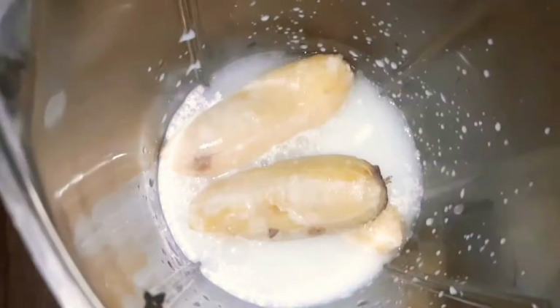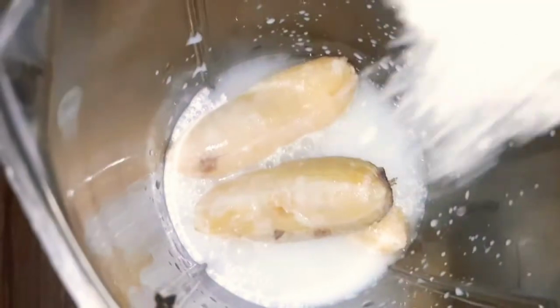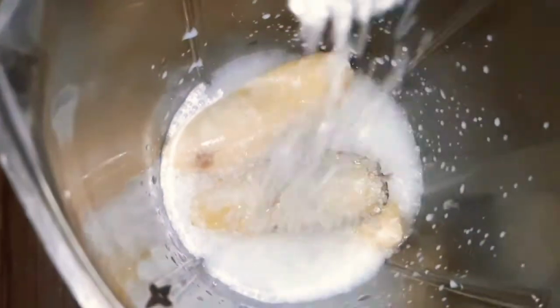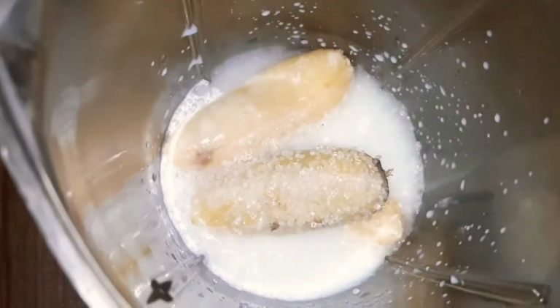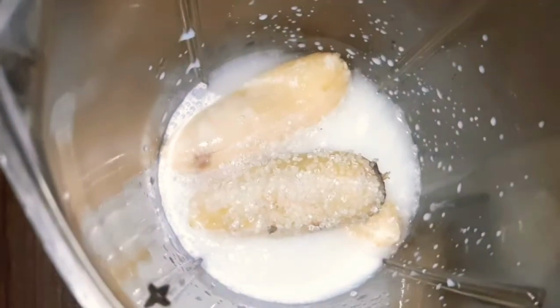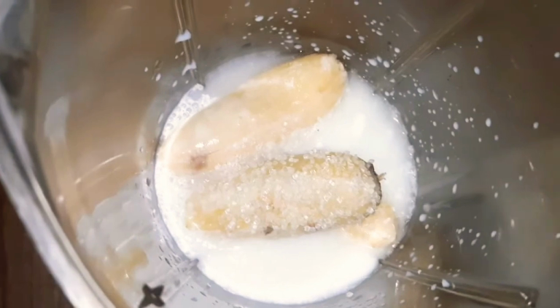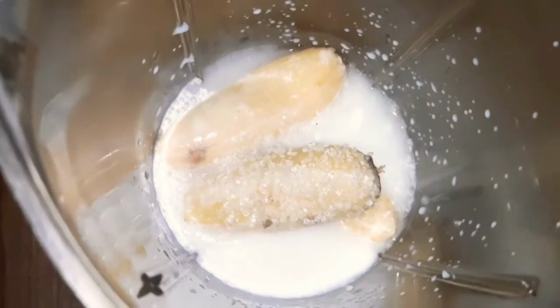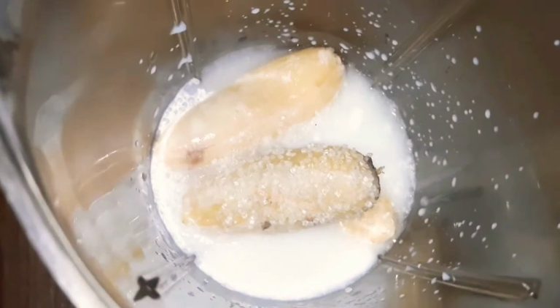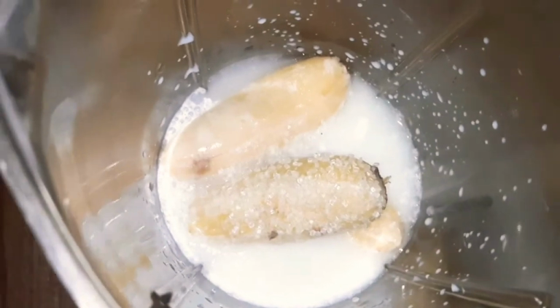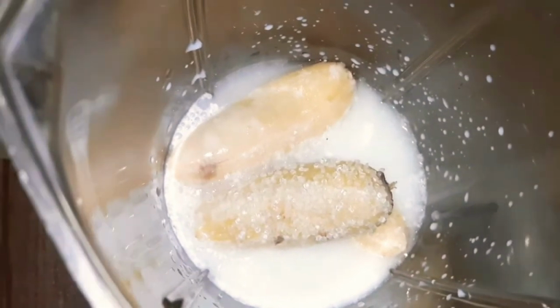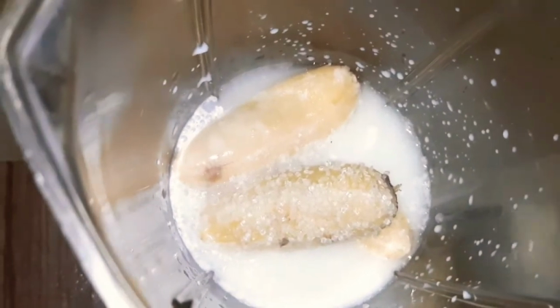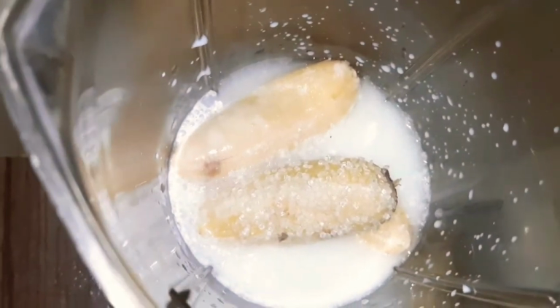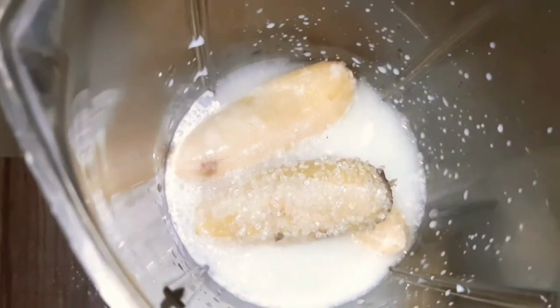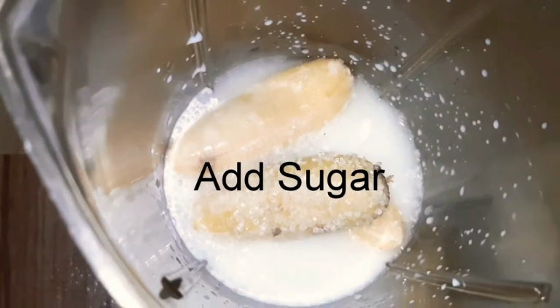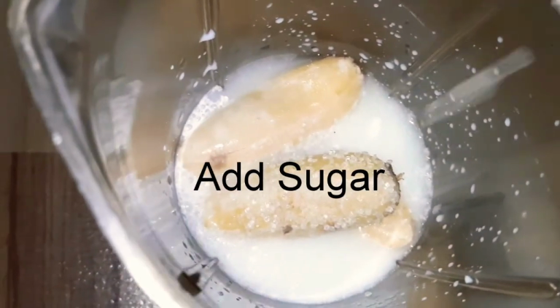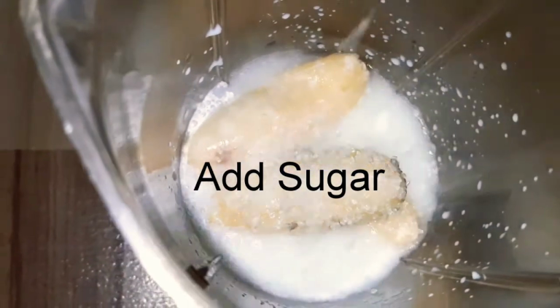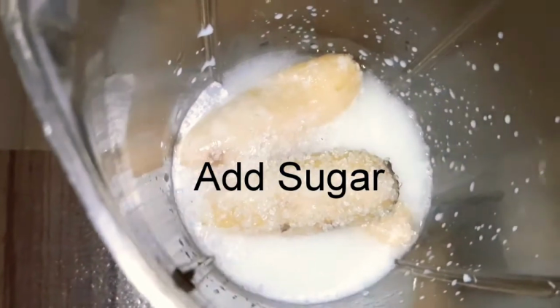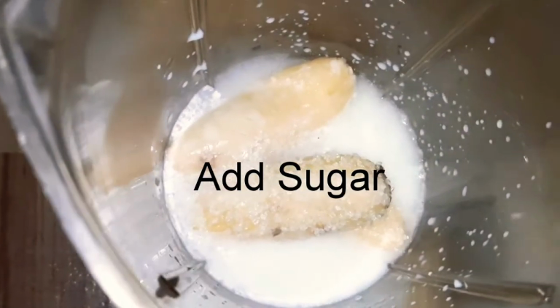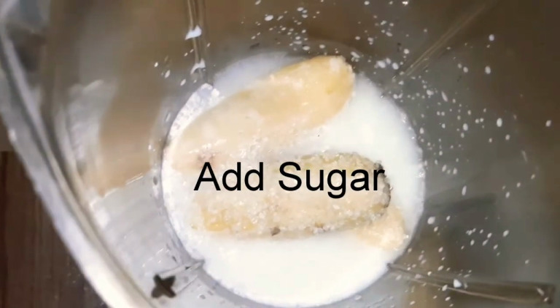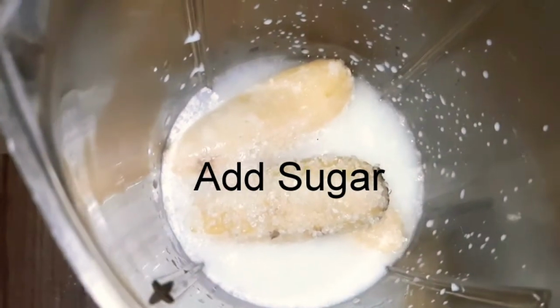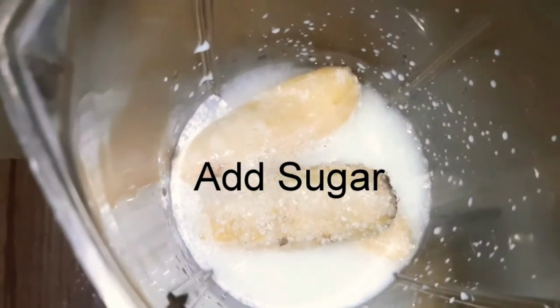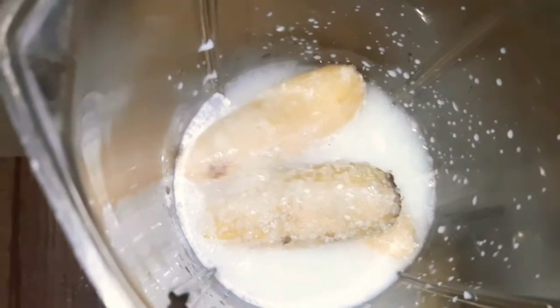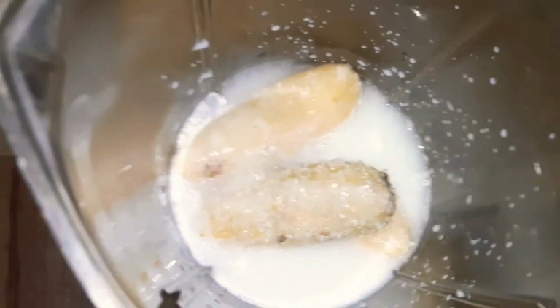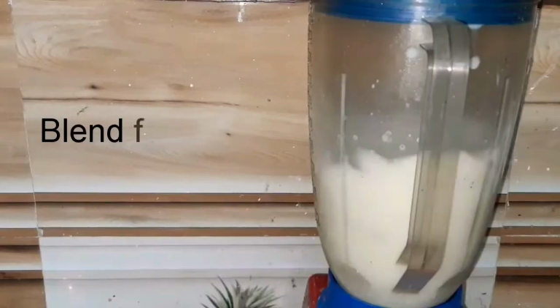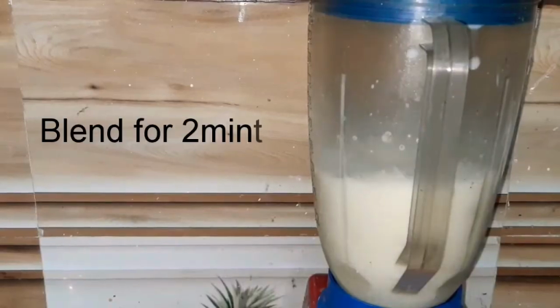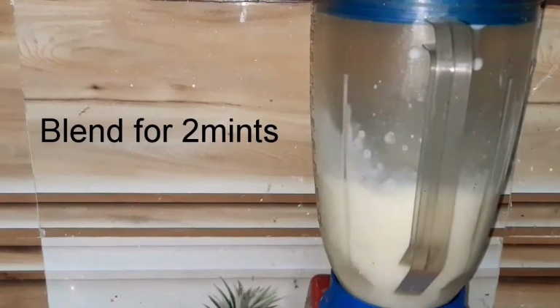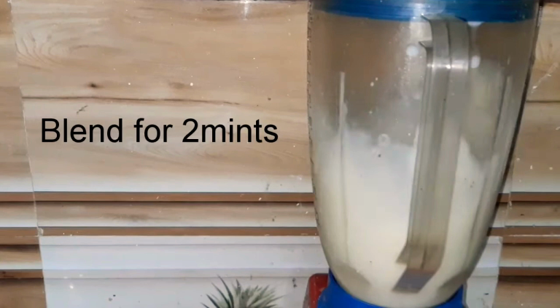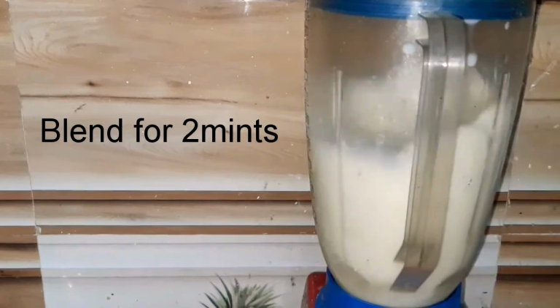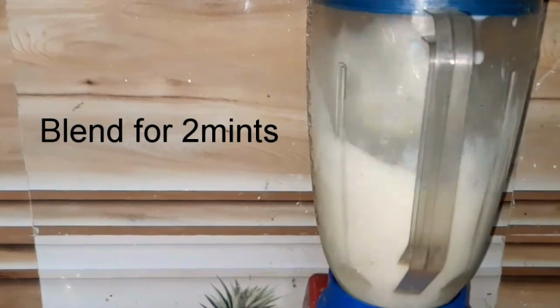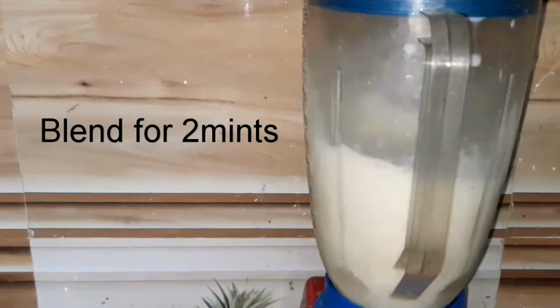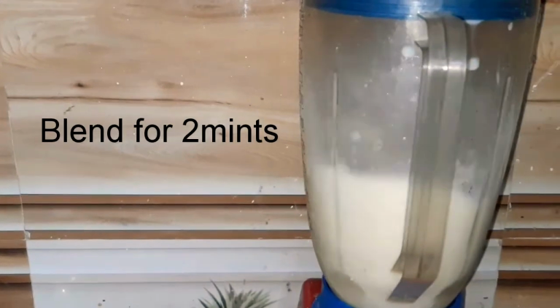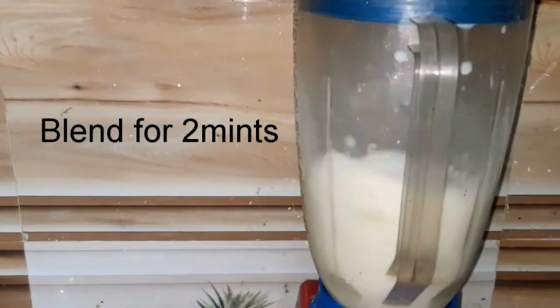Now we are going to adjust the sugar to taste. Then we are going to blend on high speed for 2 minutes.